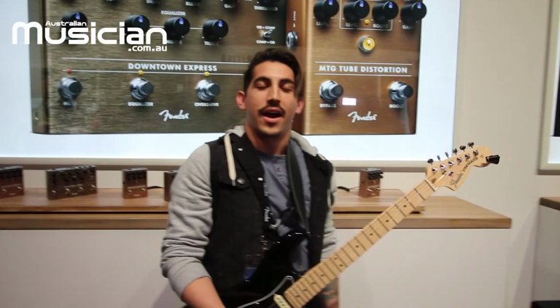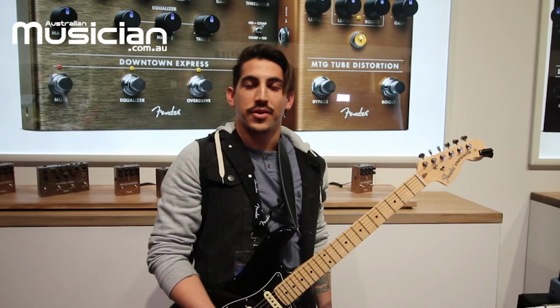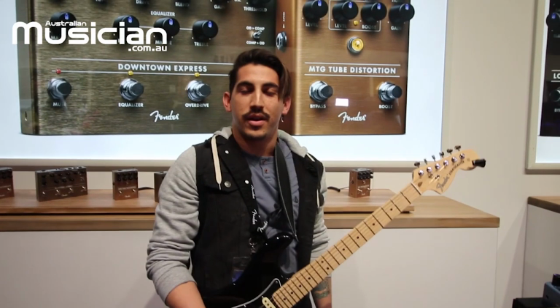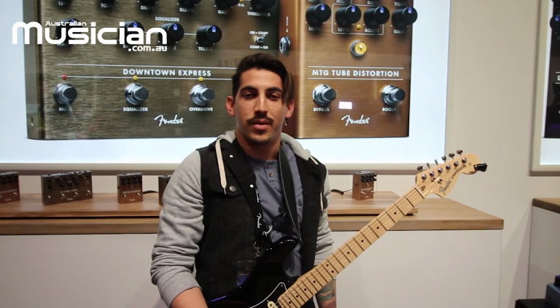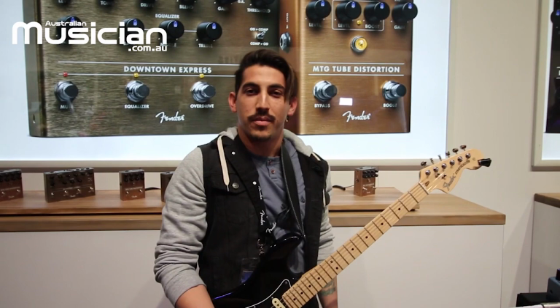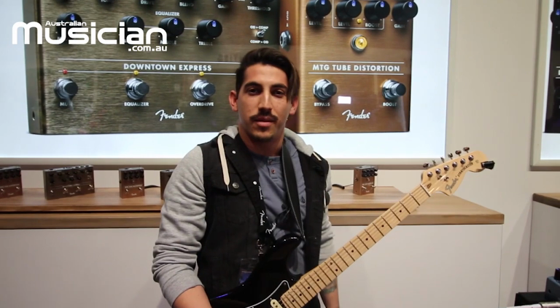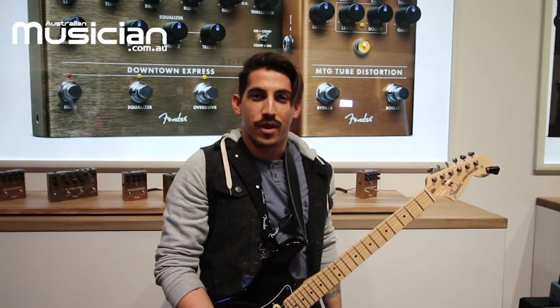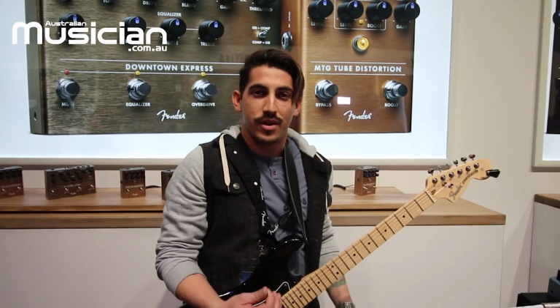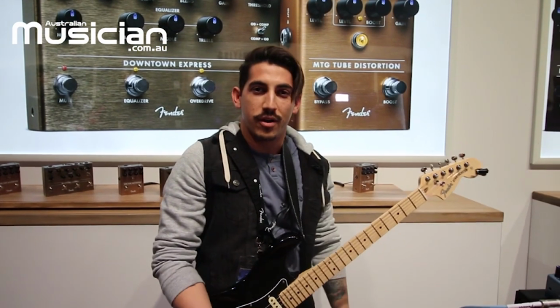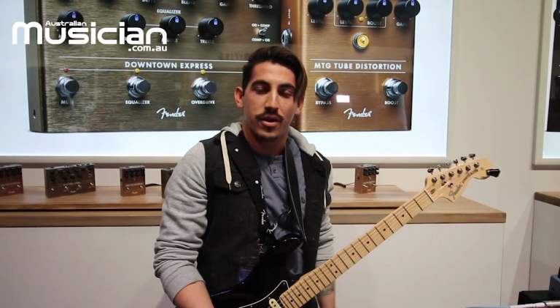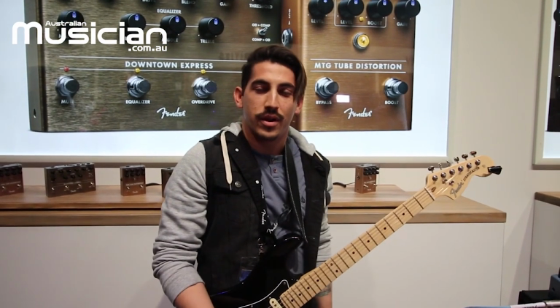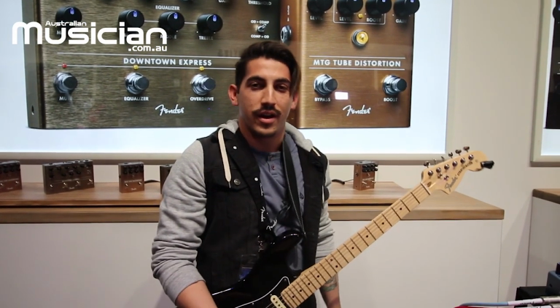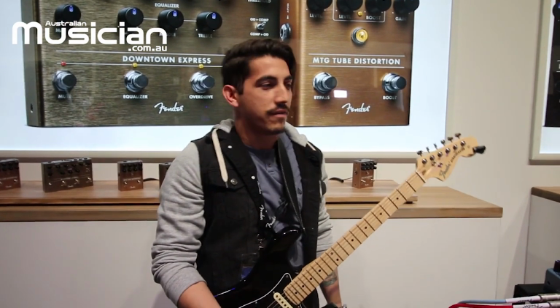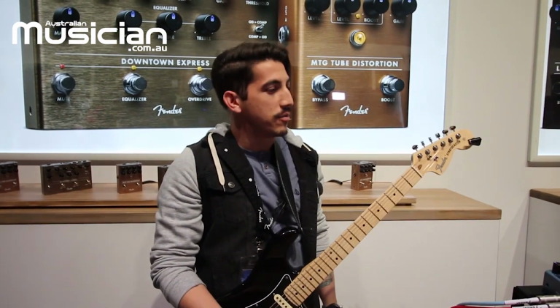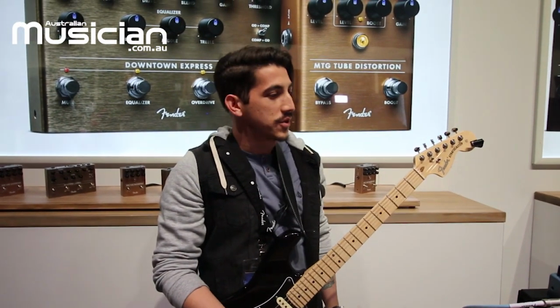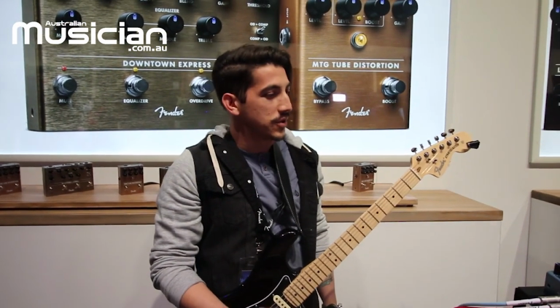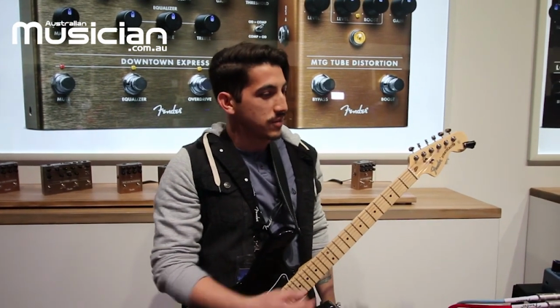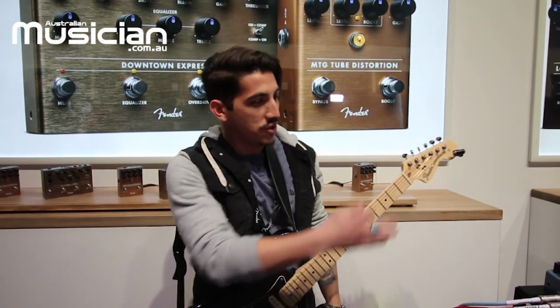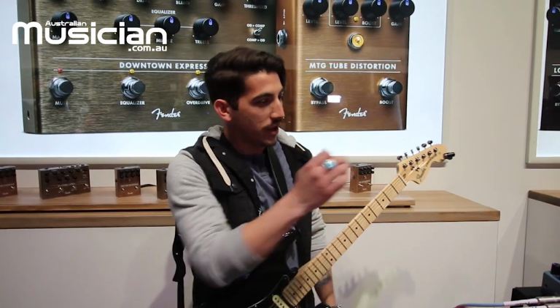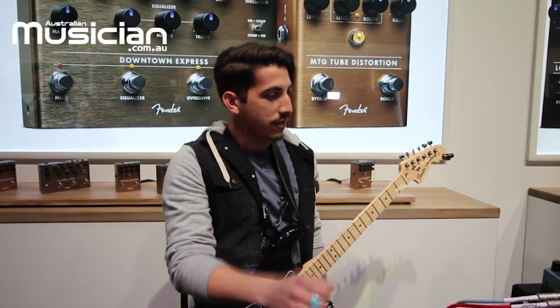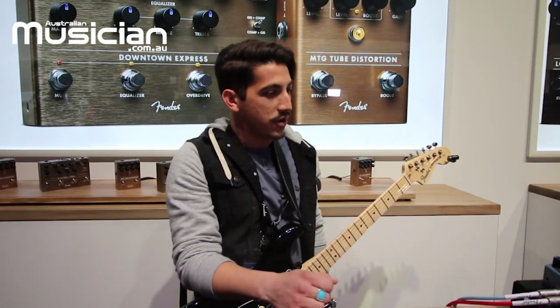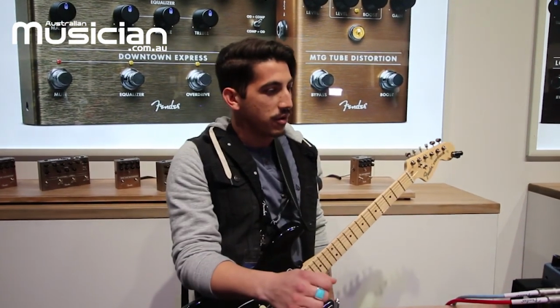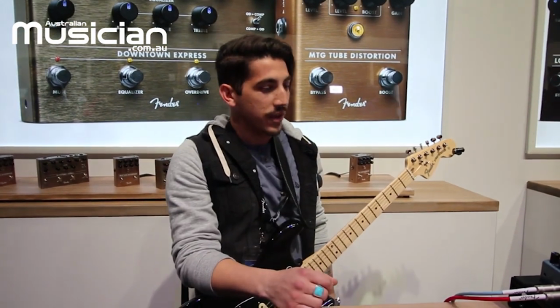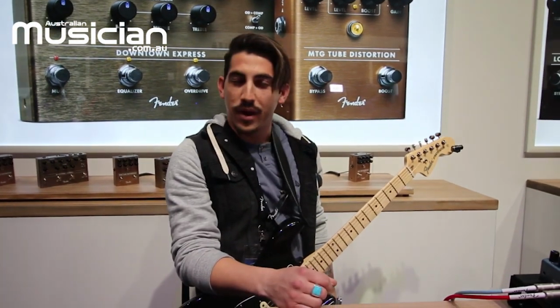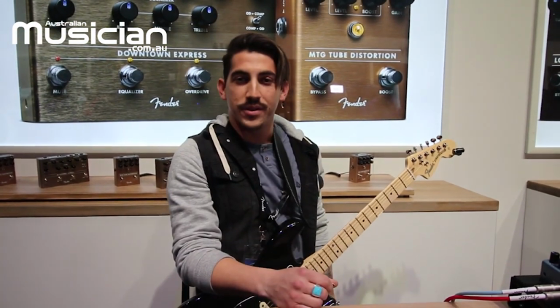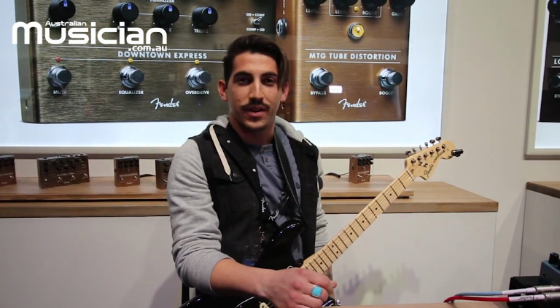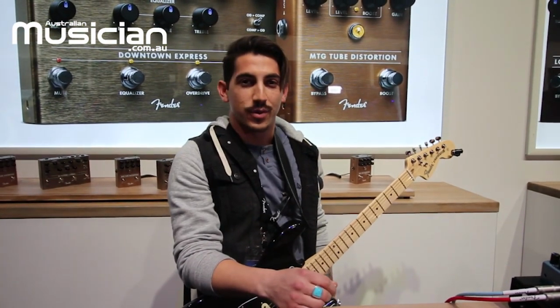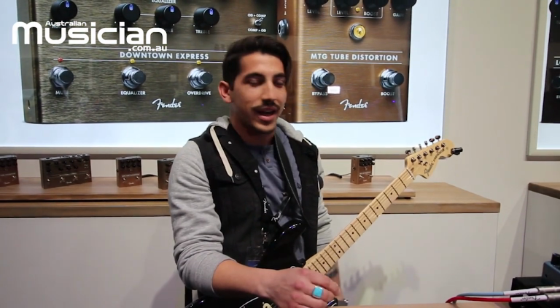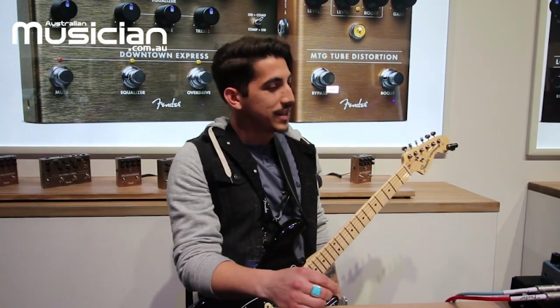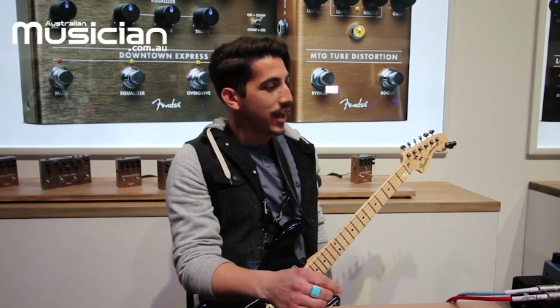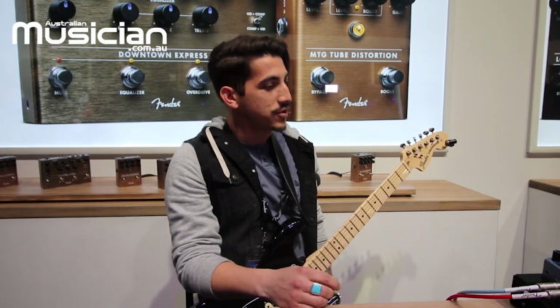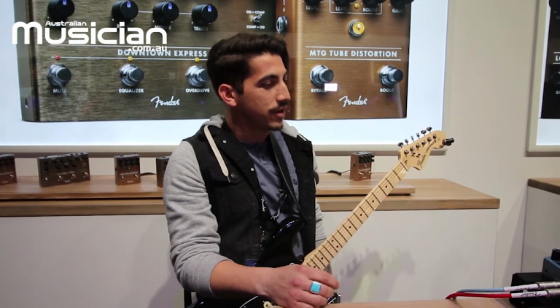How's it going everybody? My name is Rodrigo. I'm here with Fender Musical Instruments showing off our new FX pedals at the 2019 NAMM show.